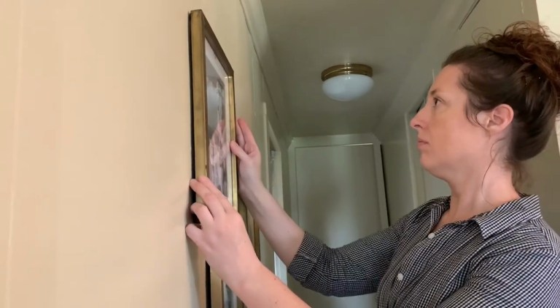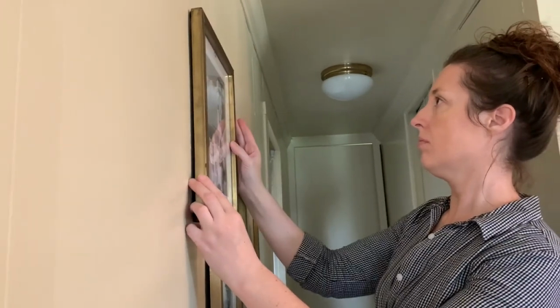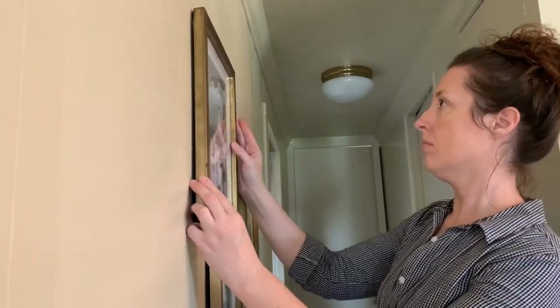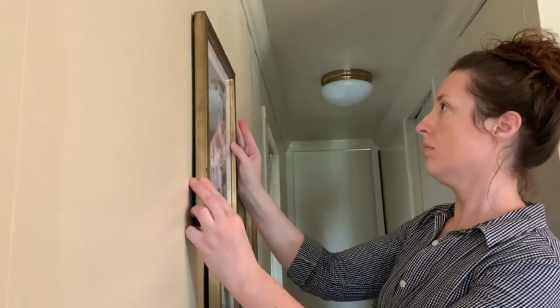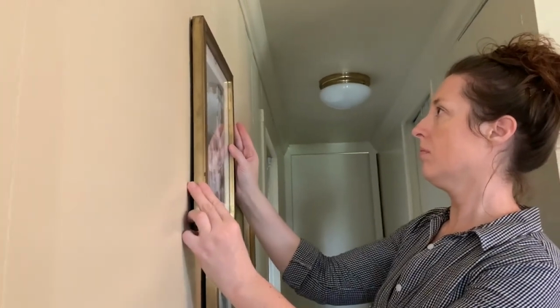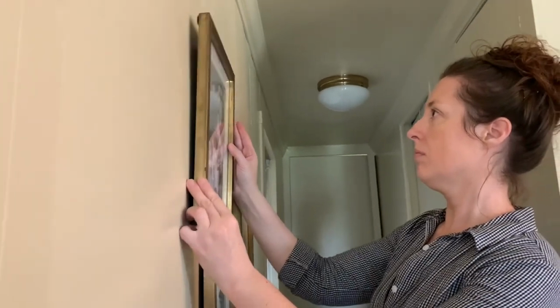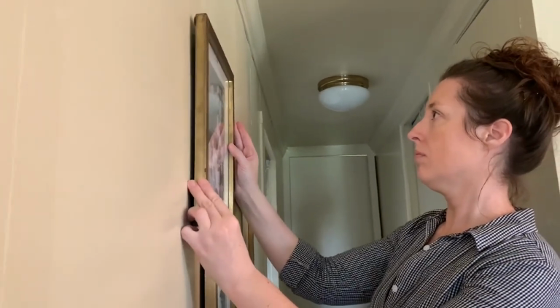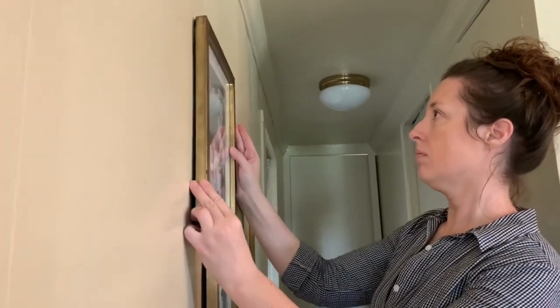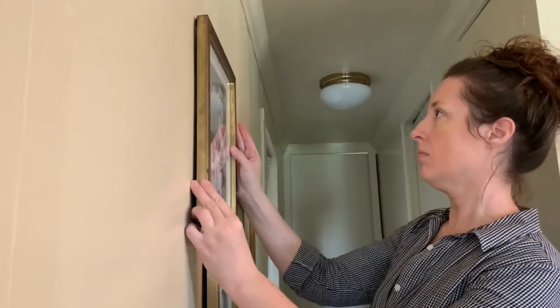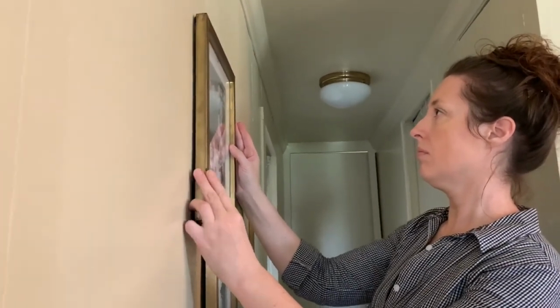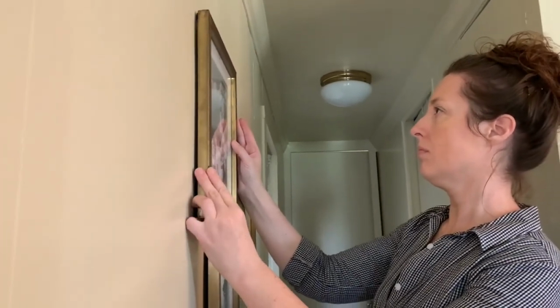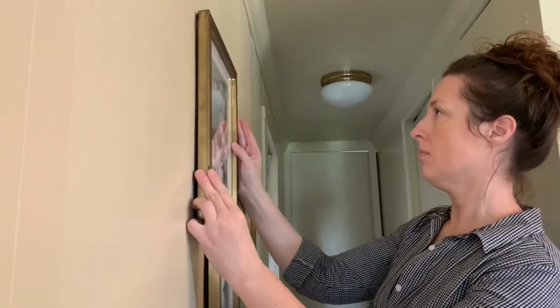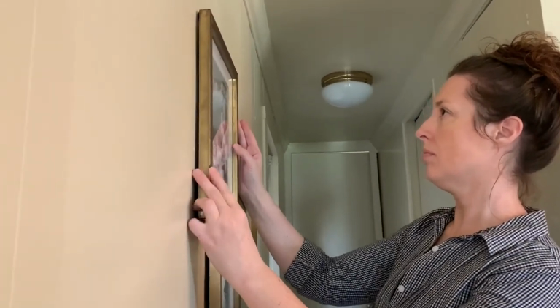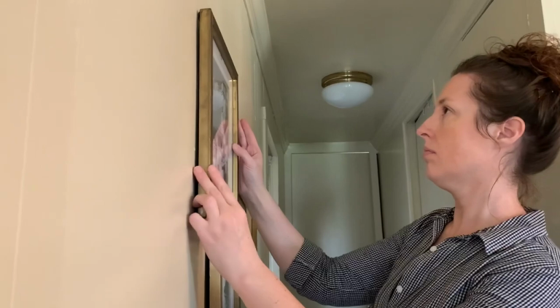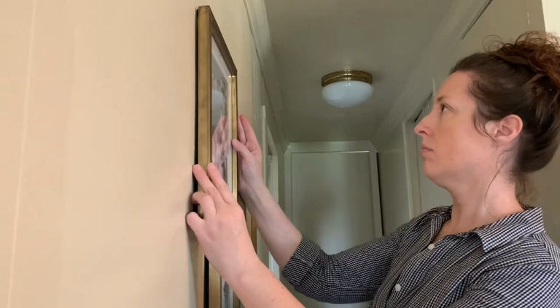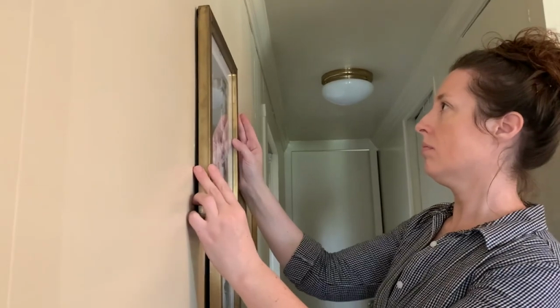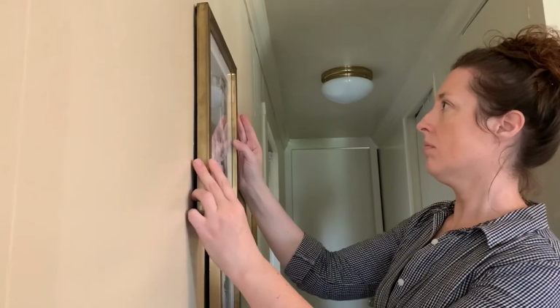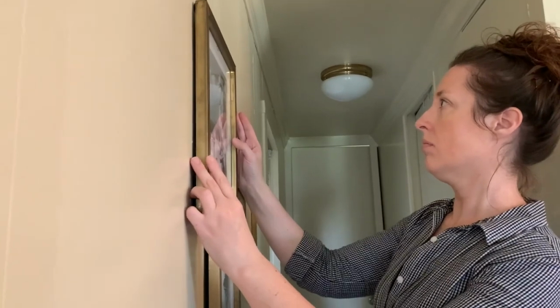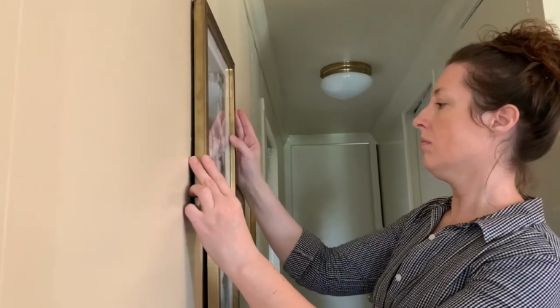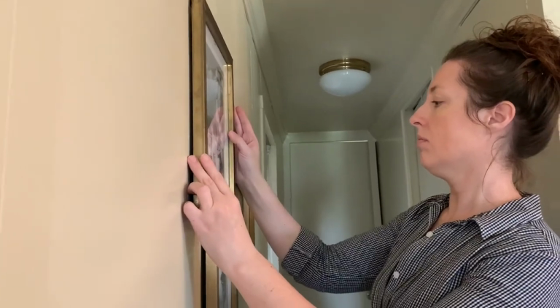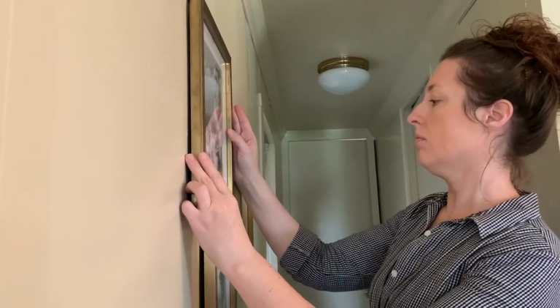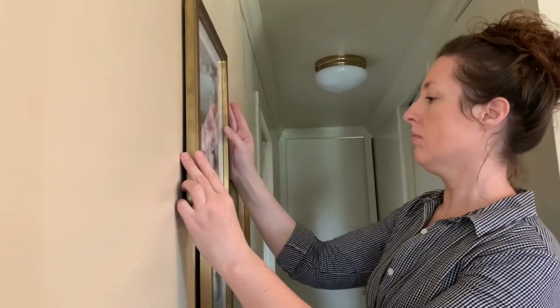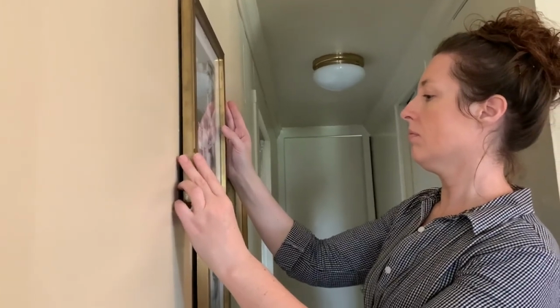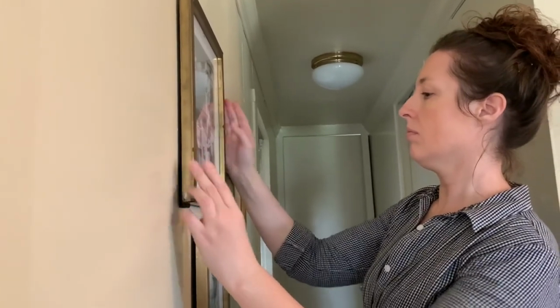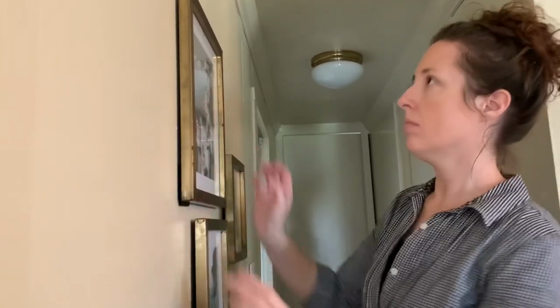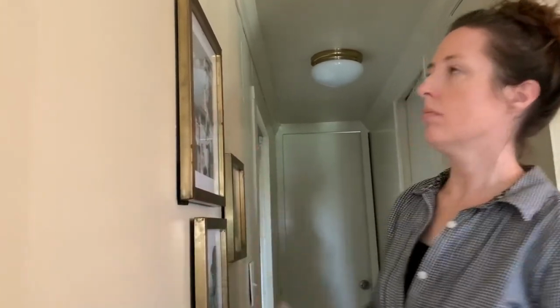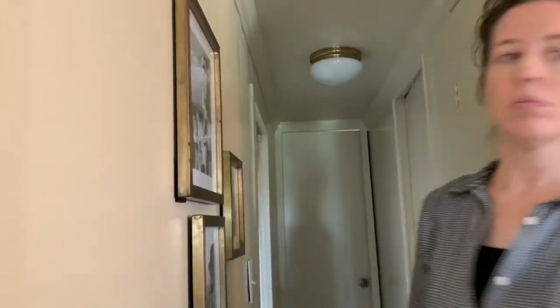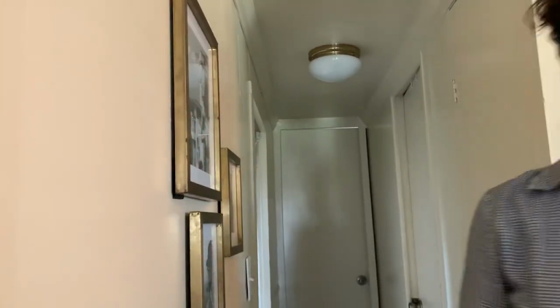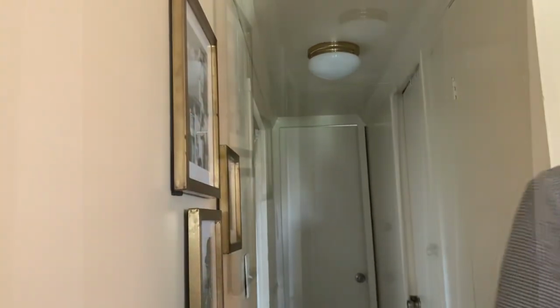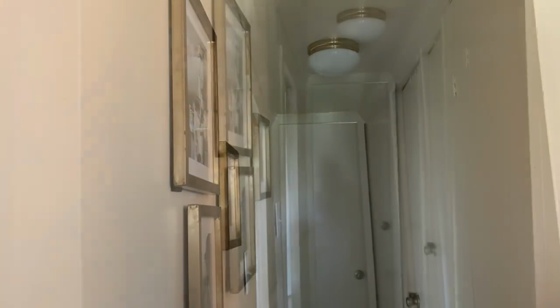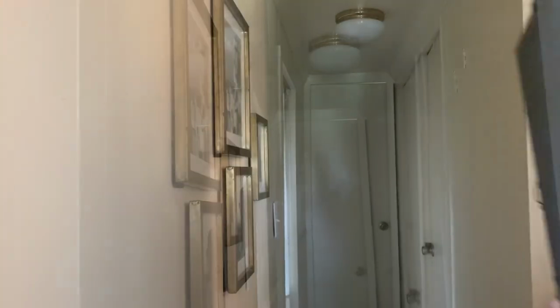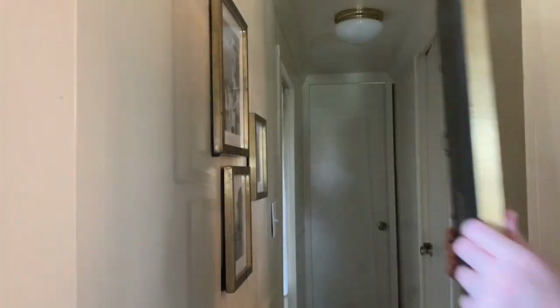This light fixture I thrifted when I was shopping on a mom's day out at a Habitat for $2.